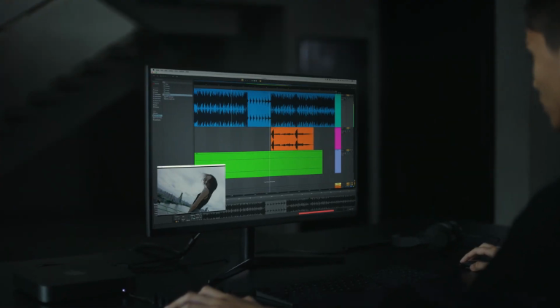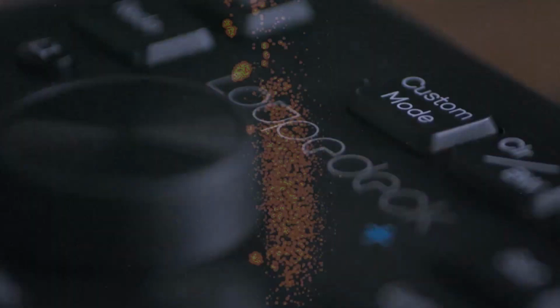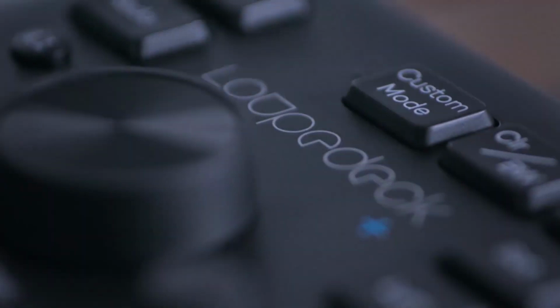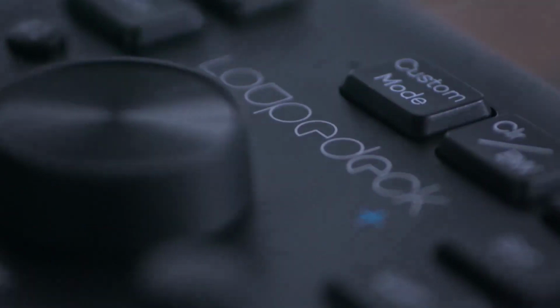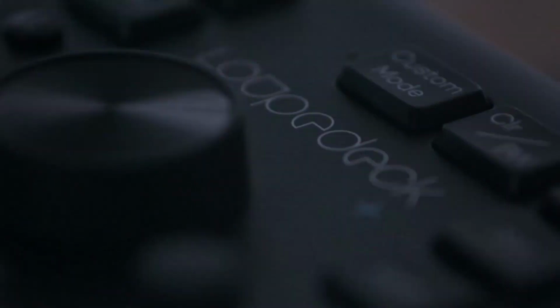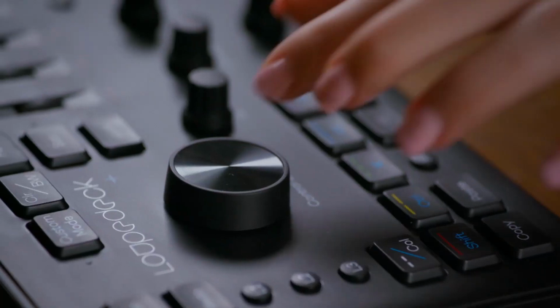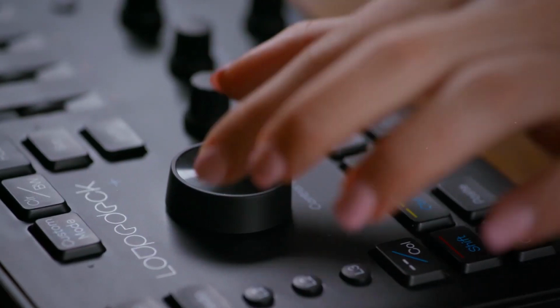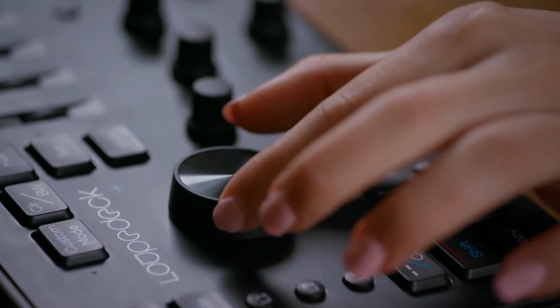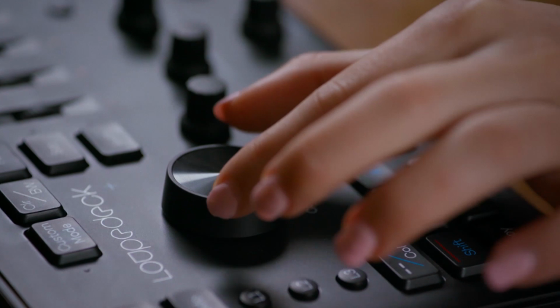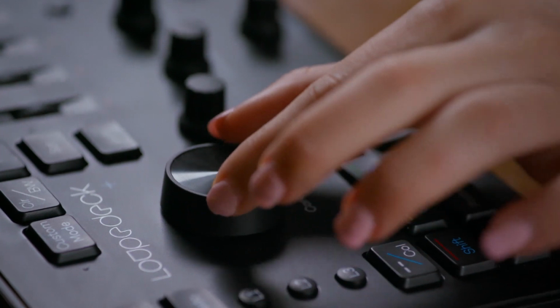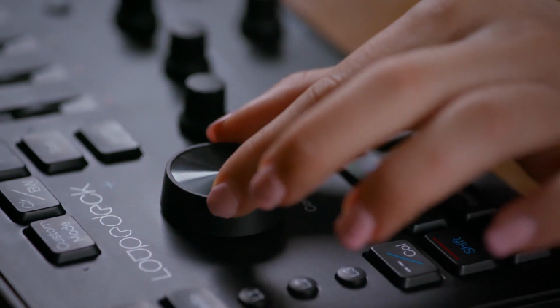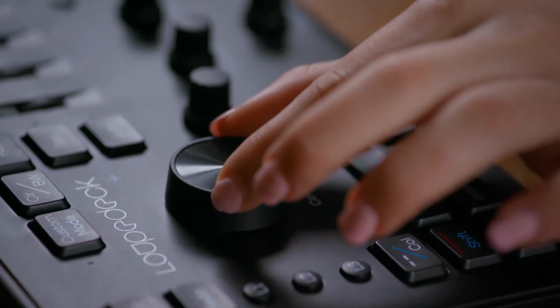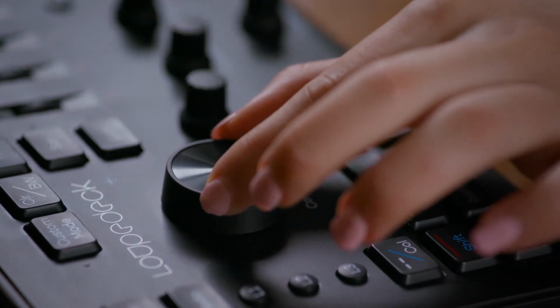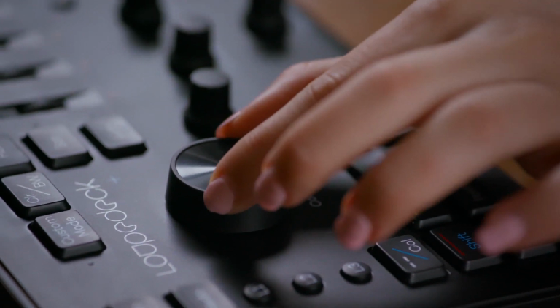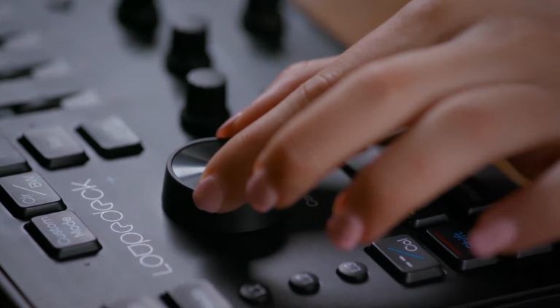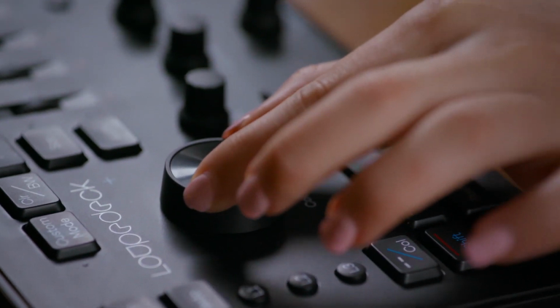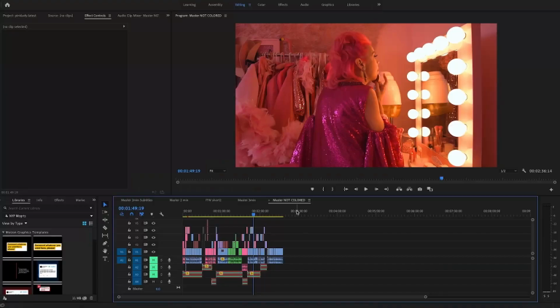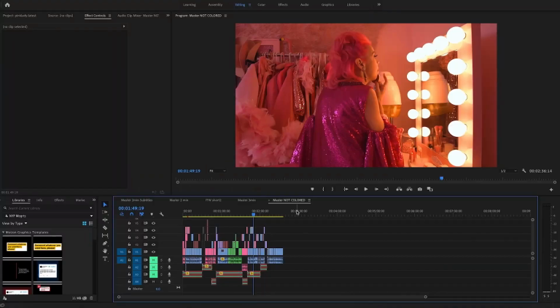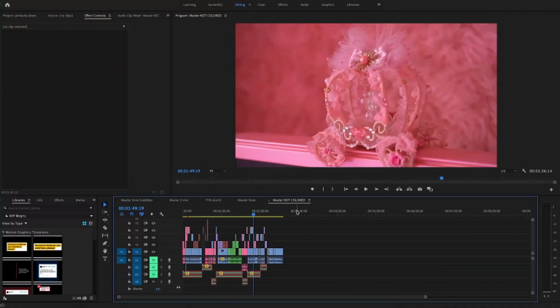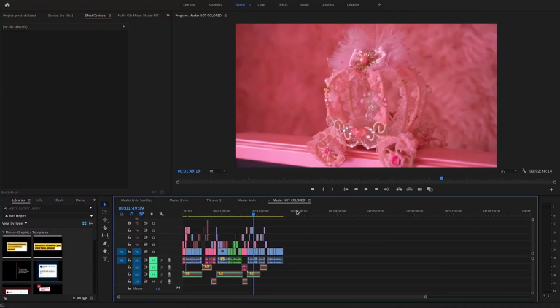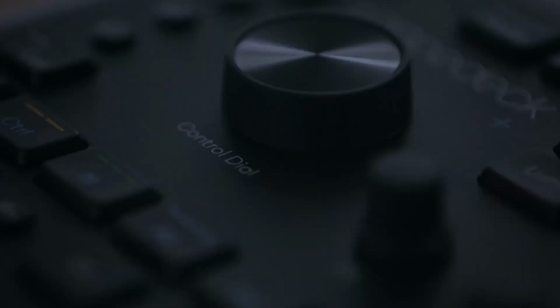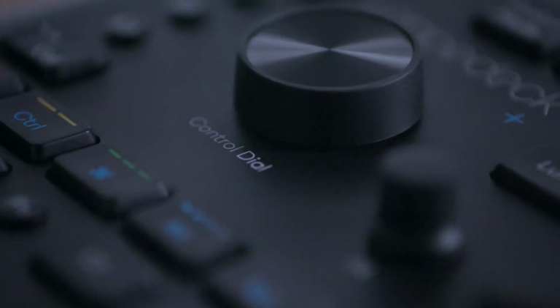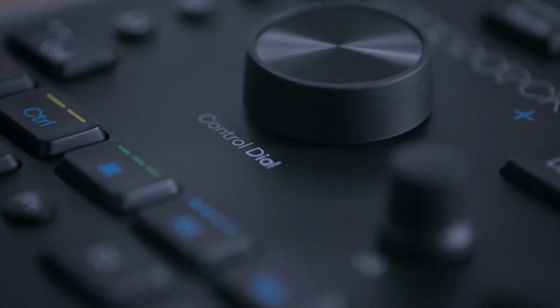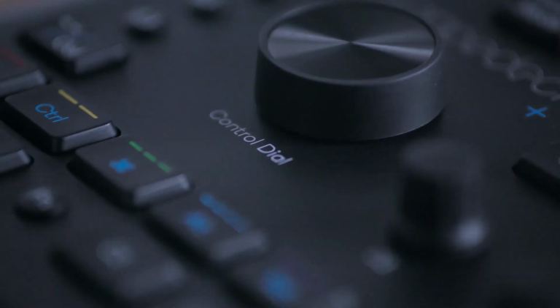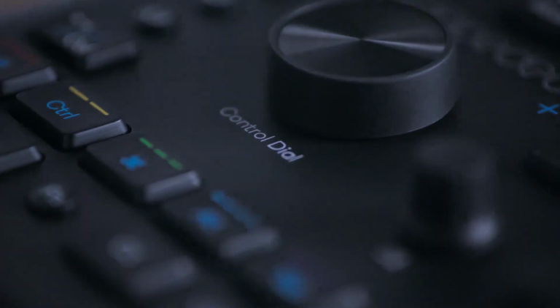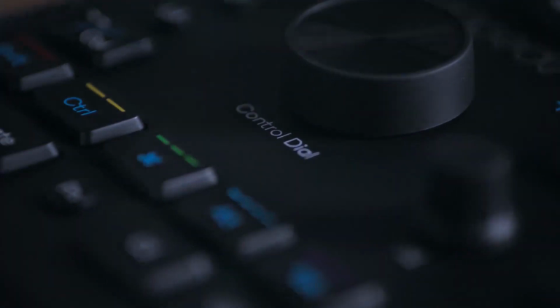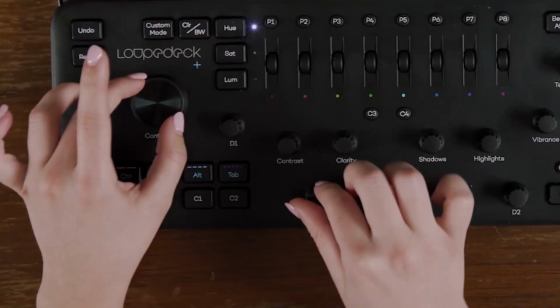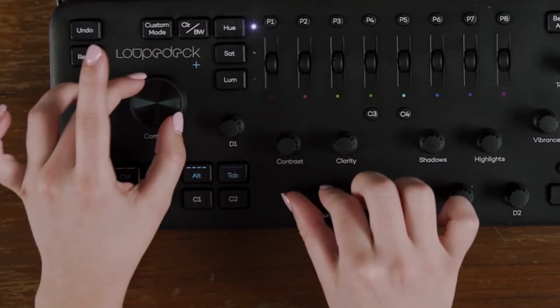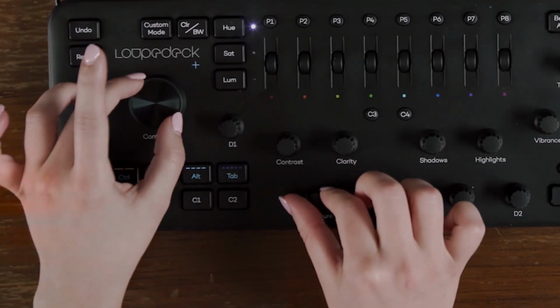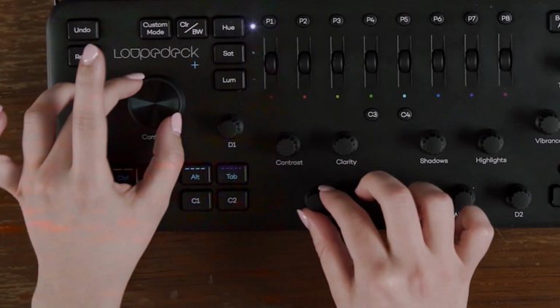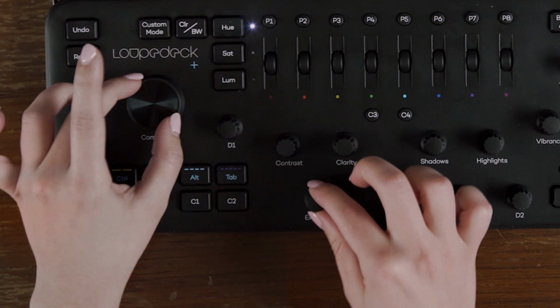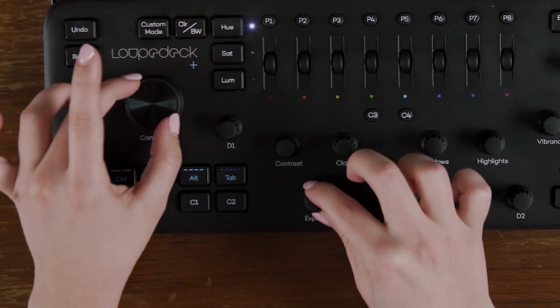We're also giving out the less costly version to the second place winner, which is the Loupedeck Plus.